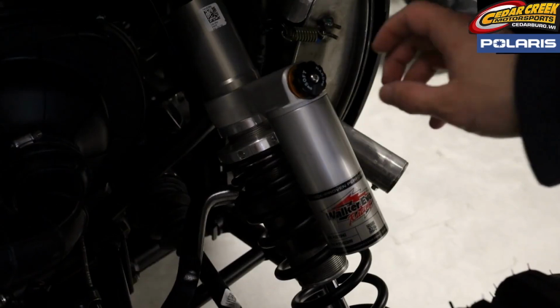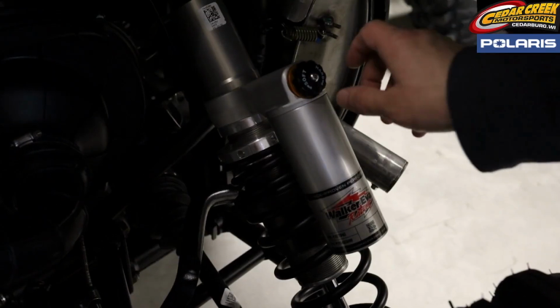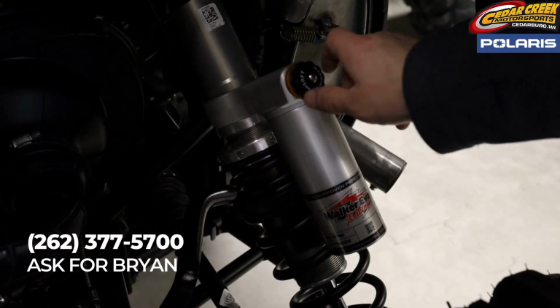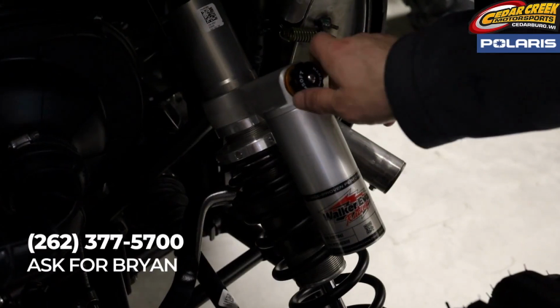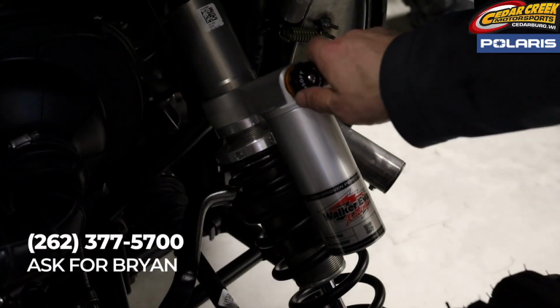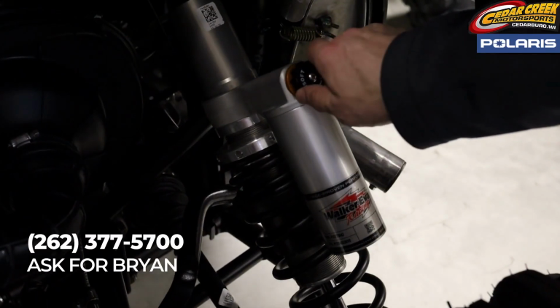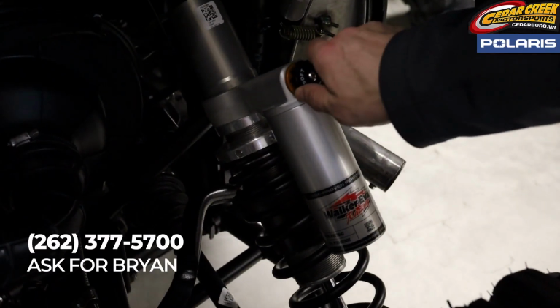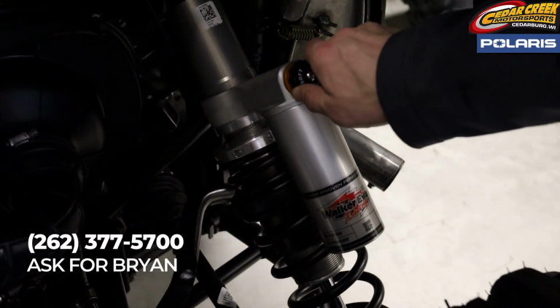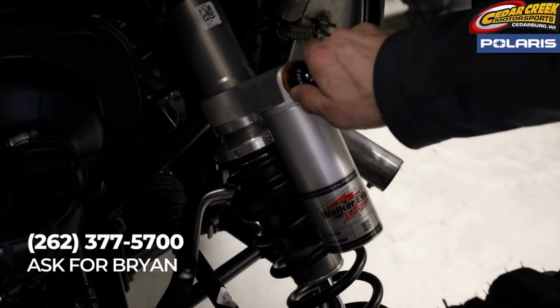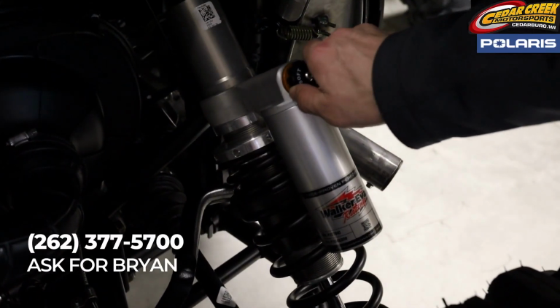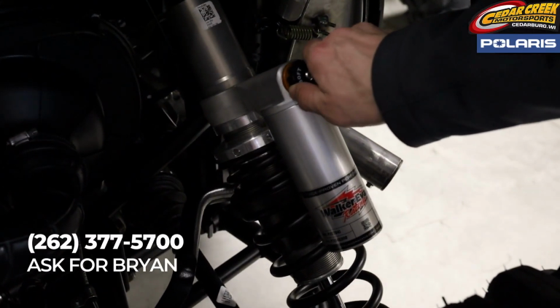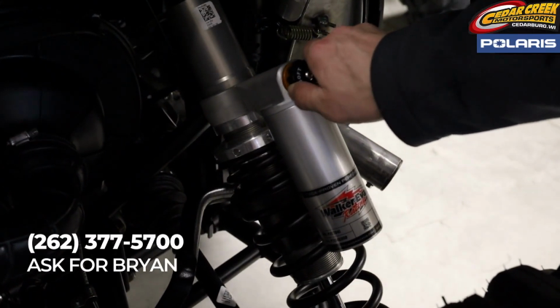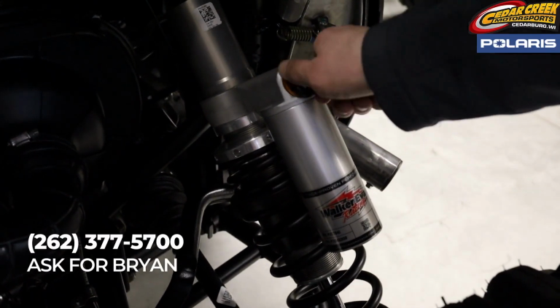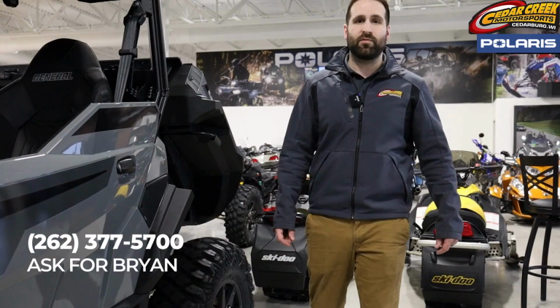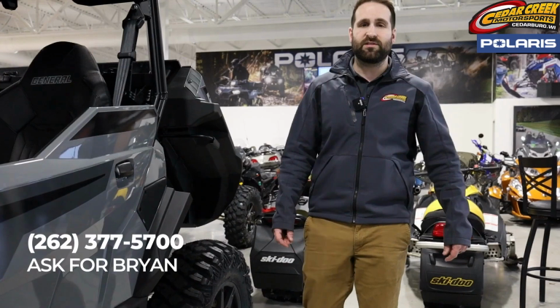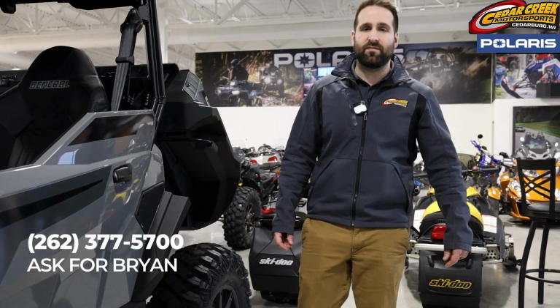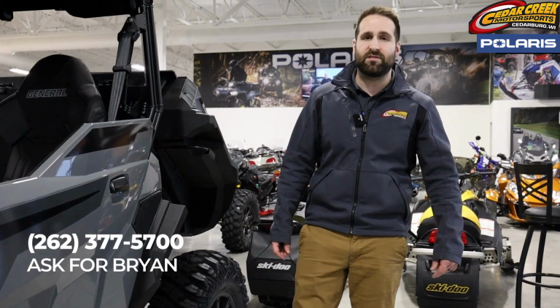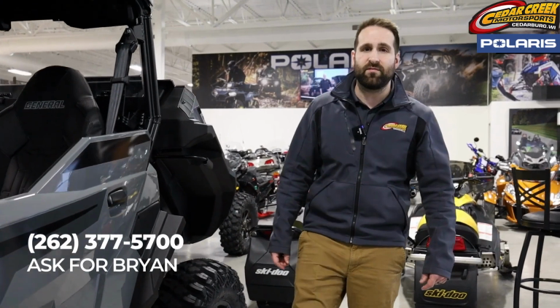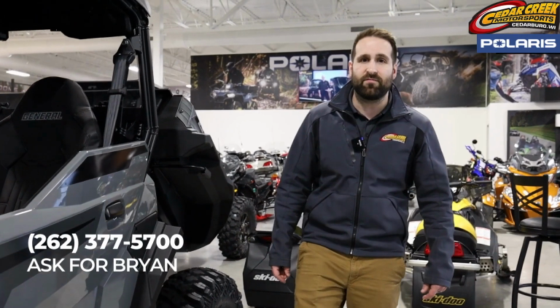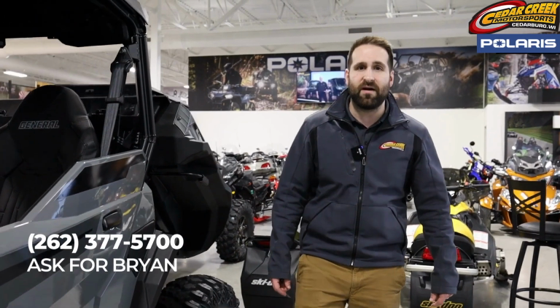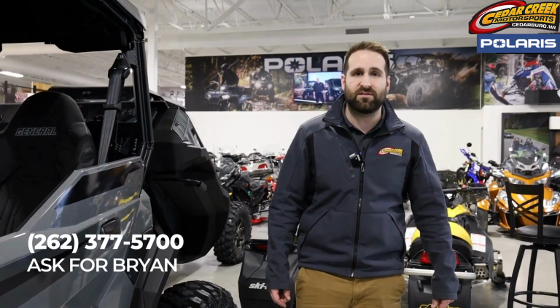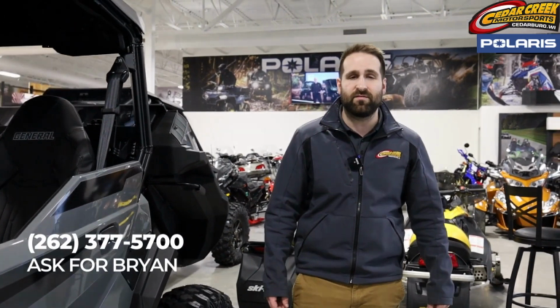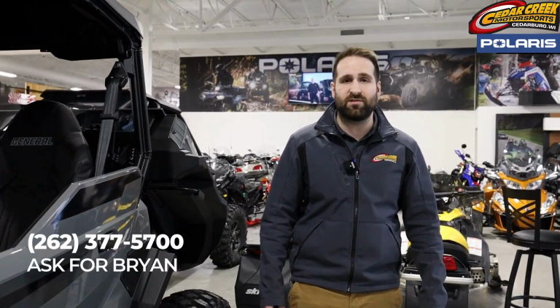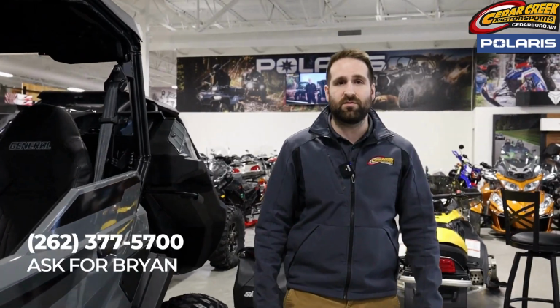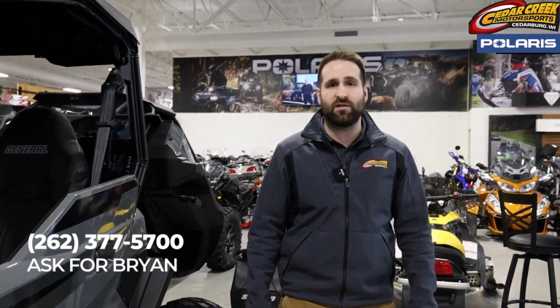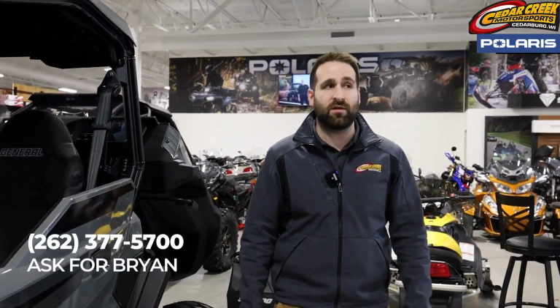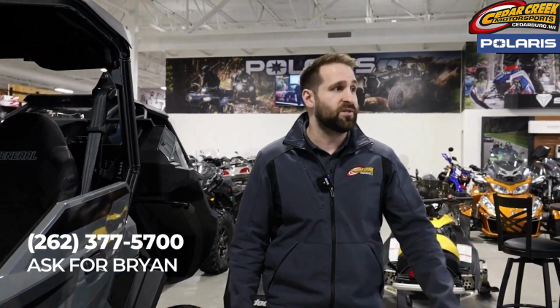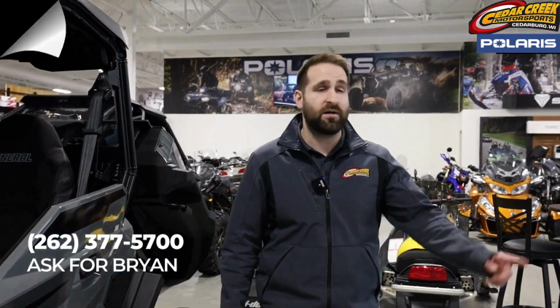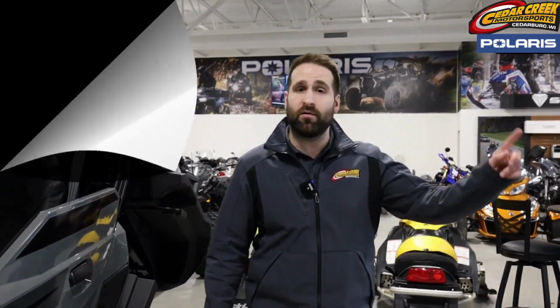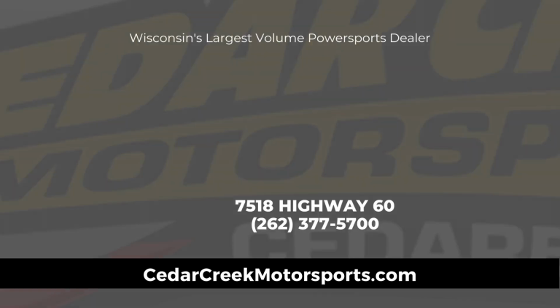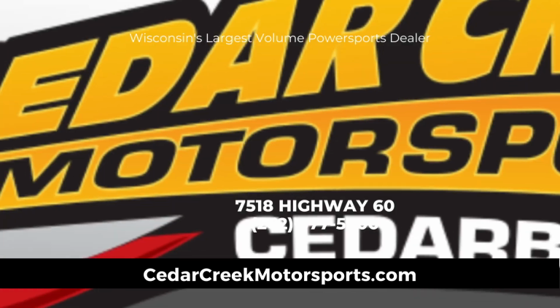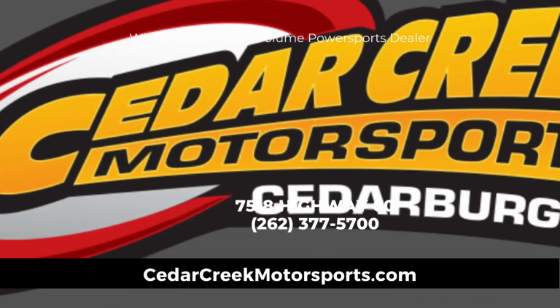If you have any questions, give us a call at 262-377-5700. Come check out our four seater.